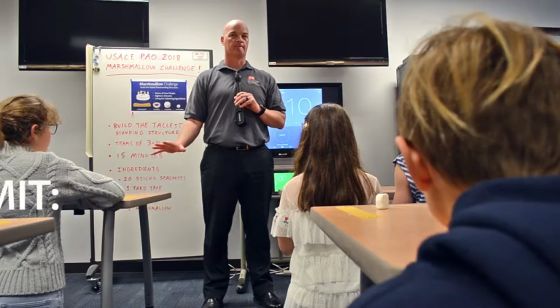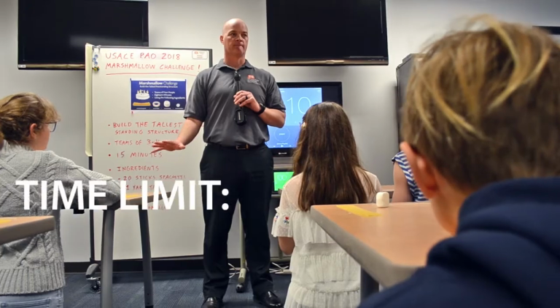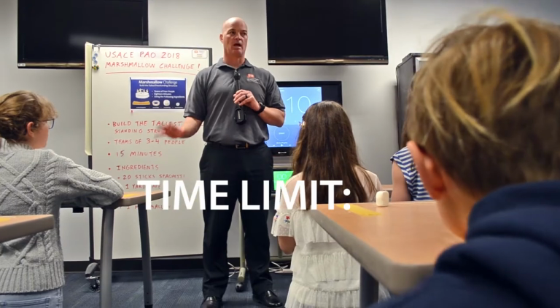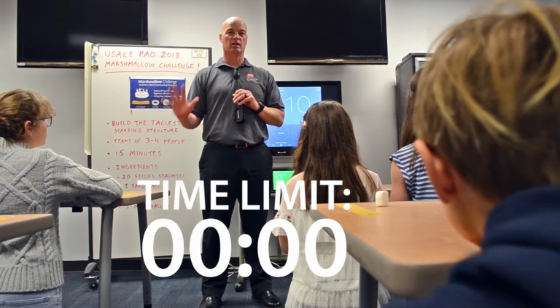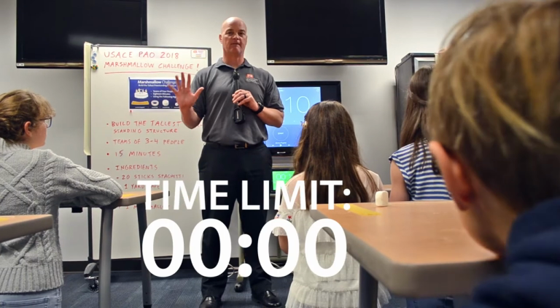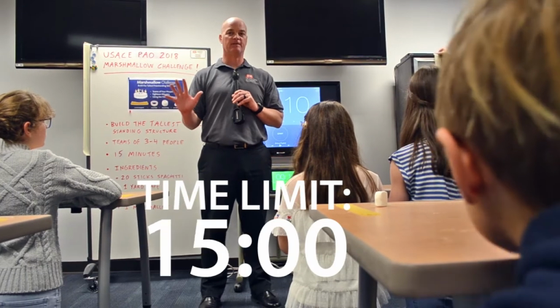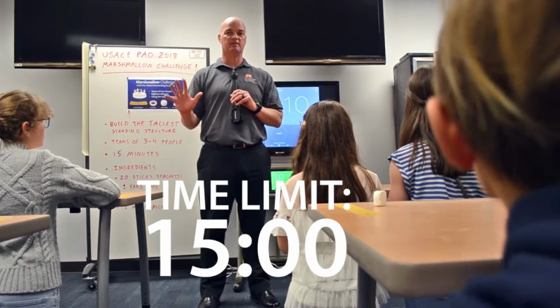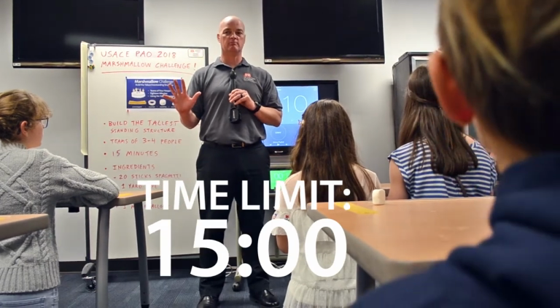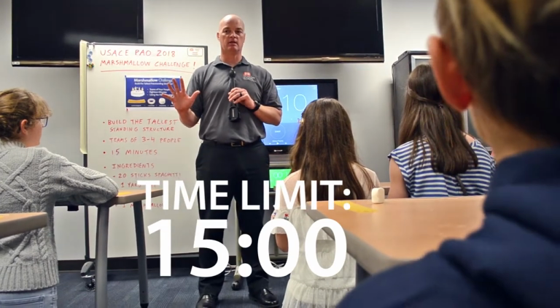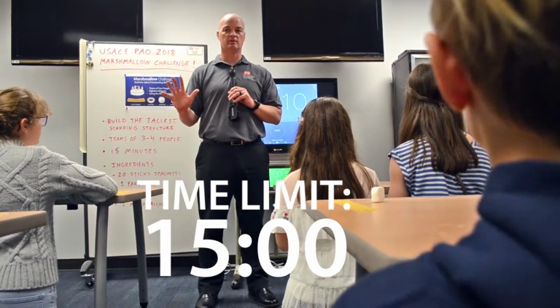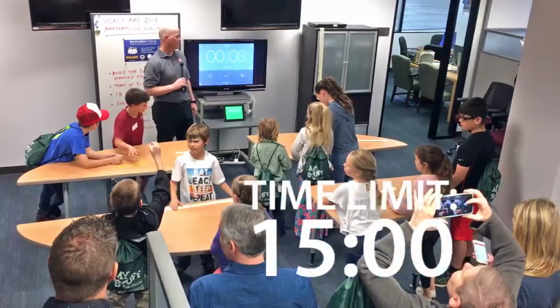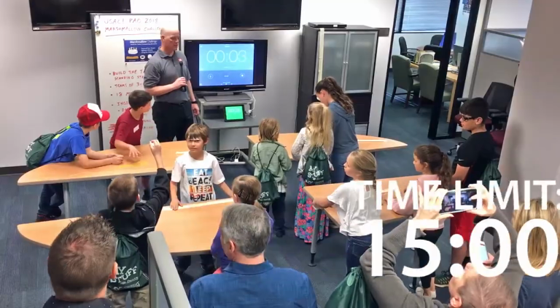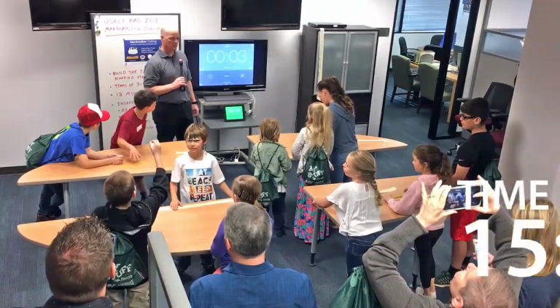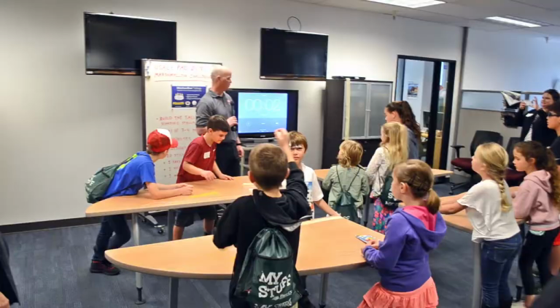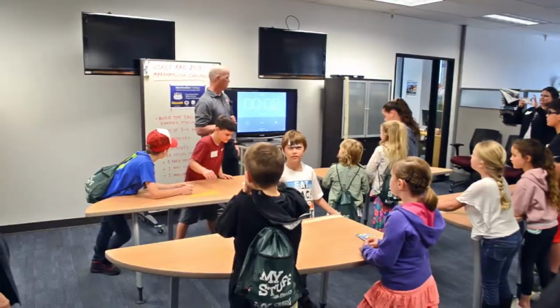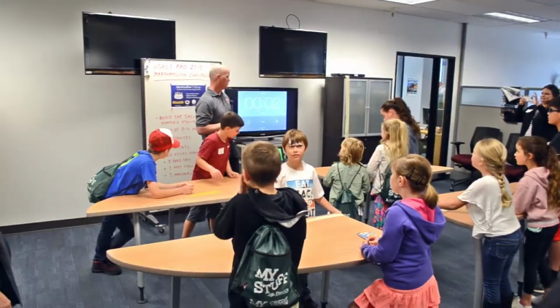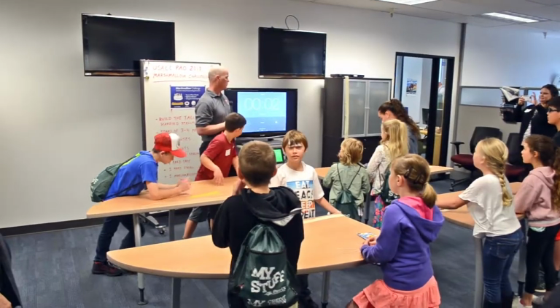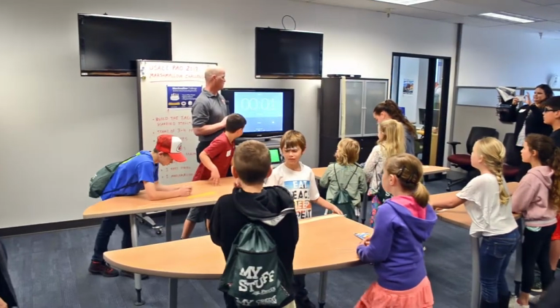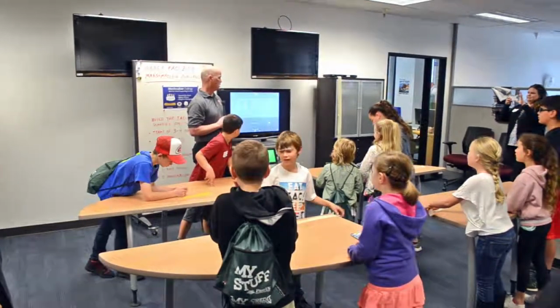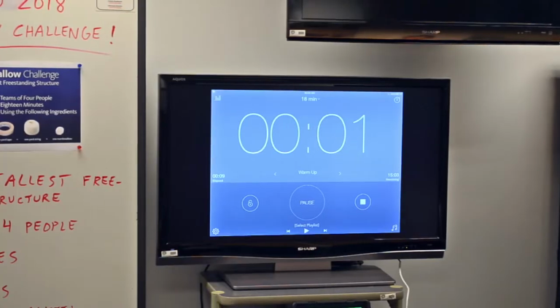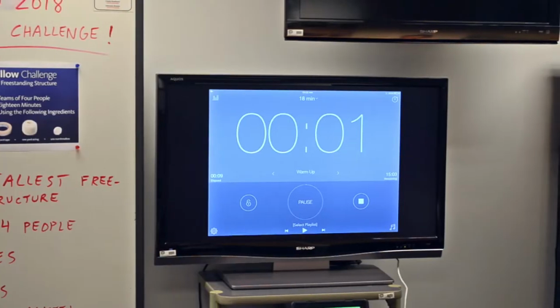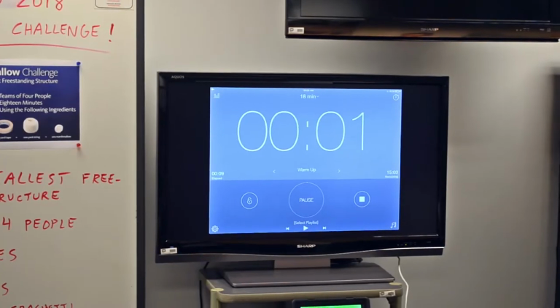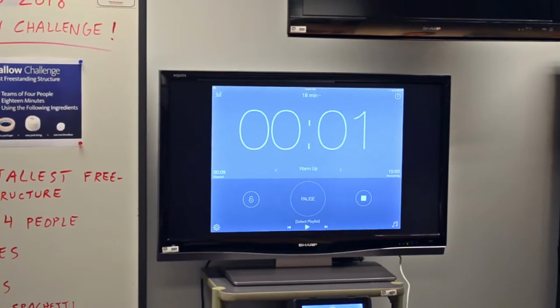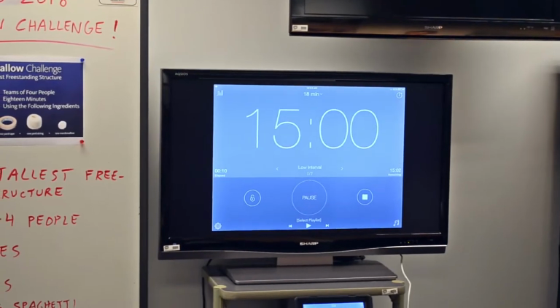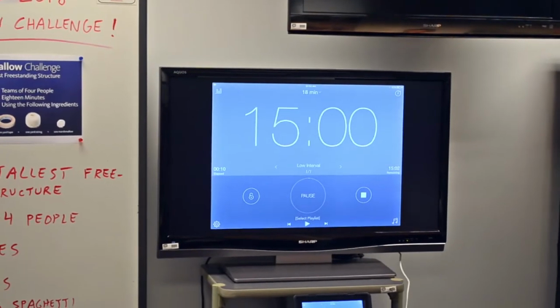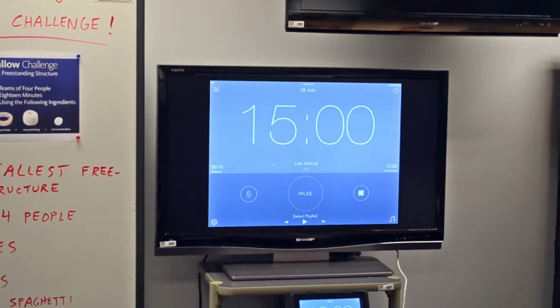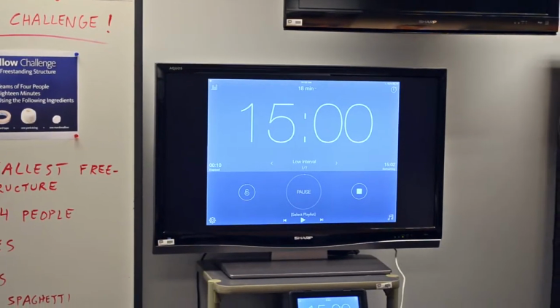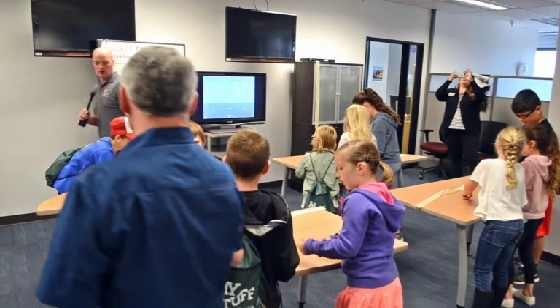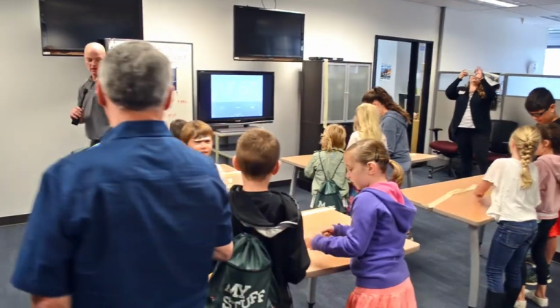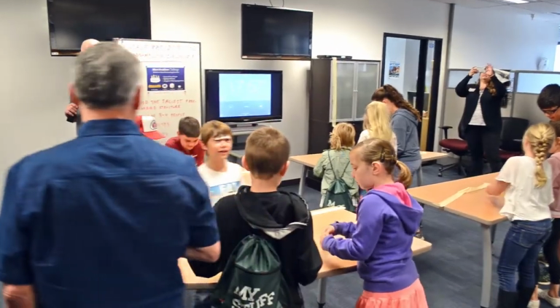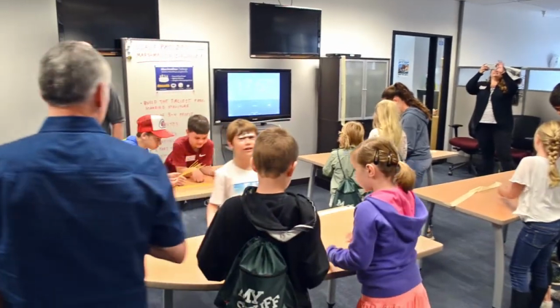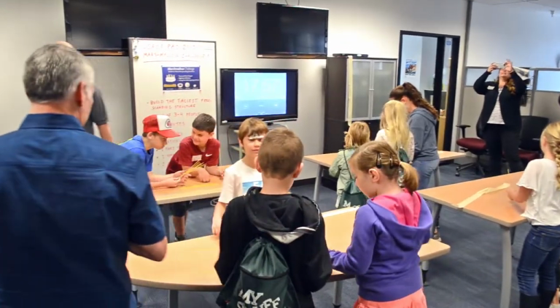We're going to give you 15 minutes. Three, two, one. Alright, start building.